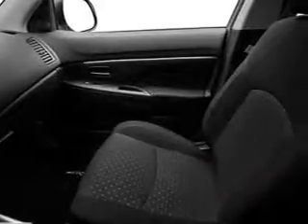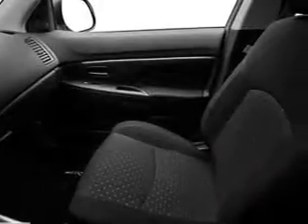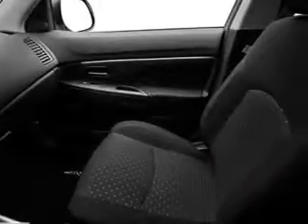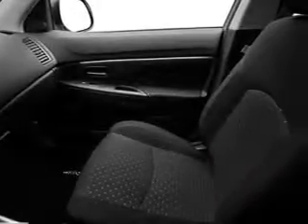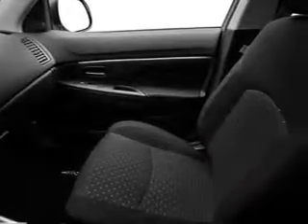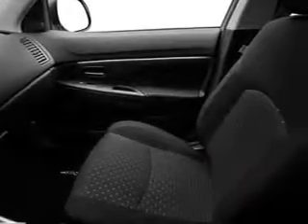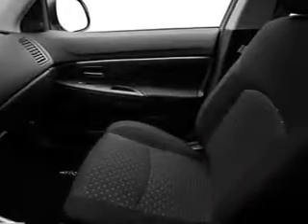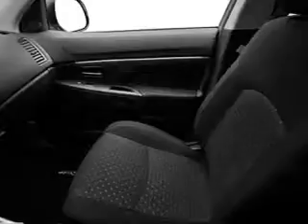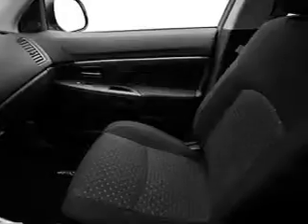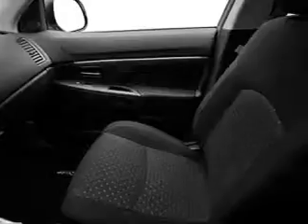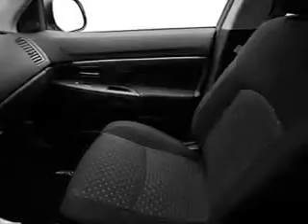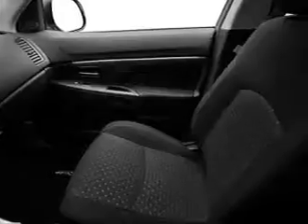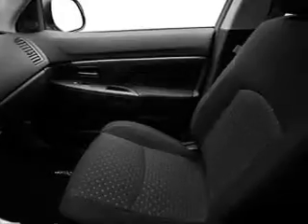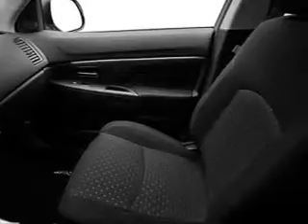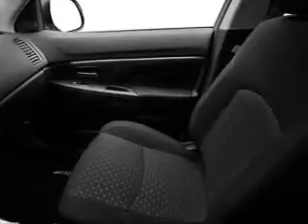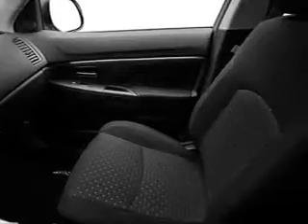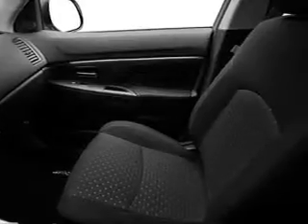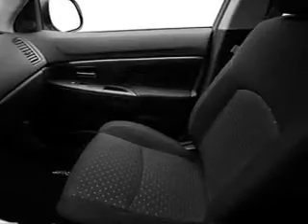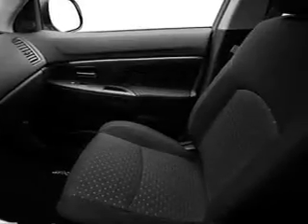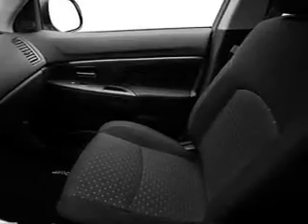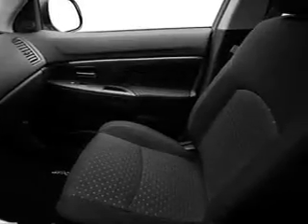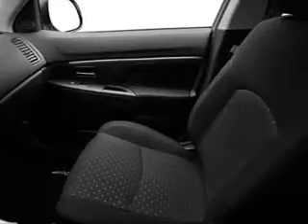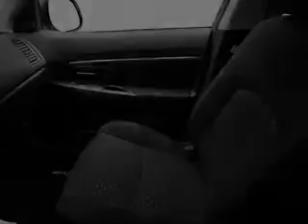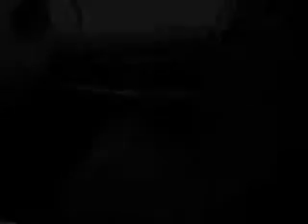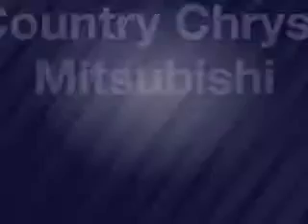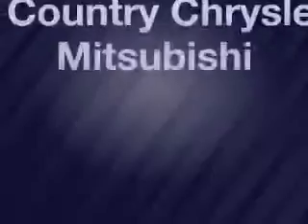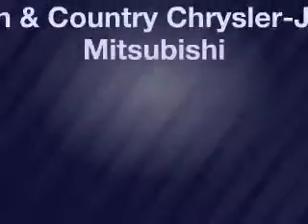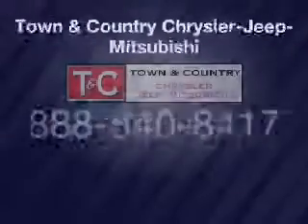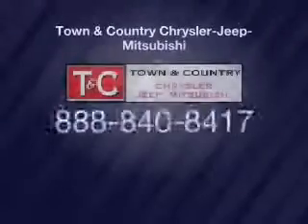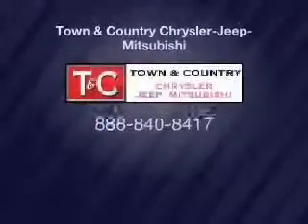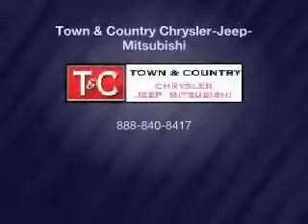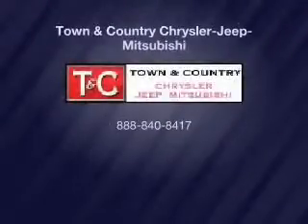Our website offers more information on all of our vehicles.